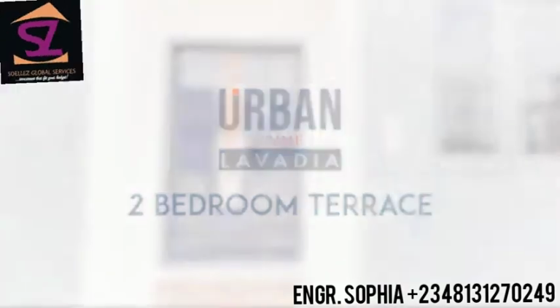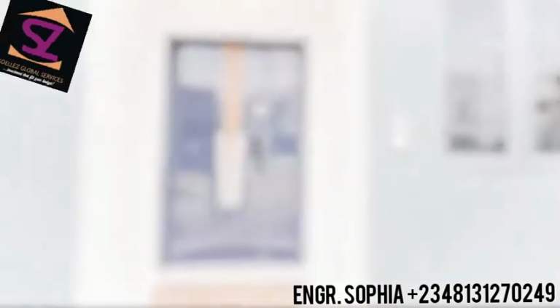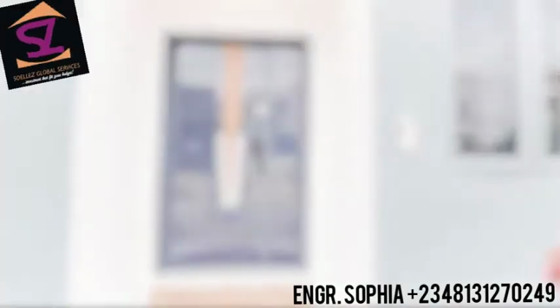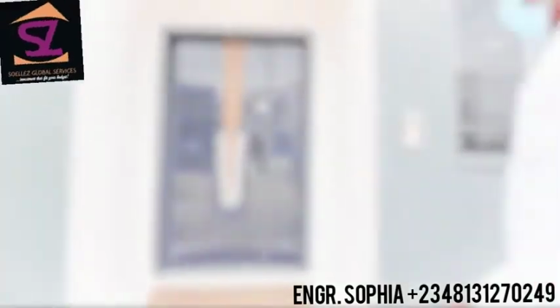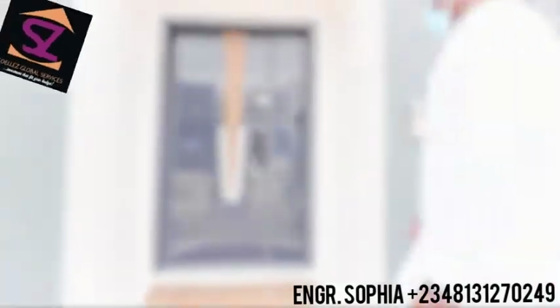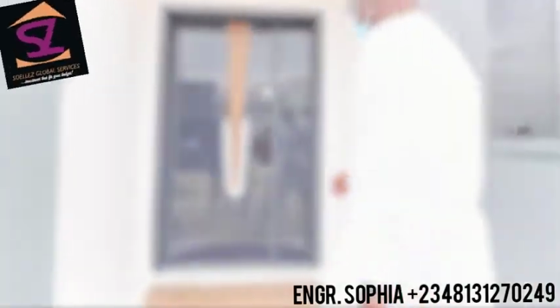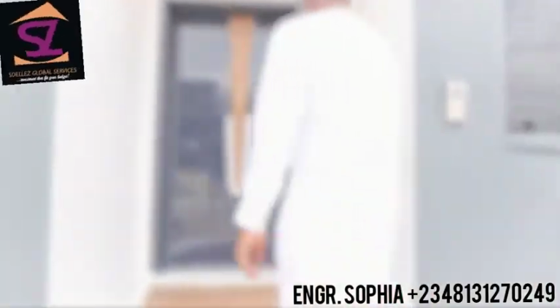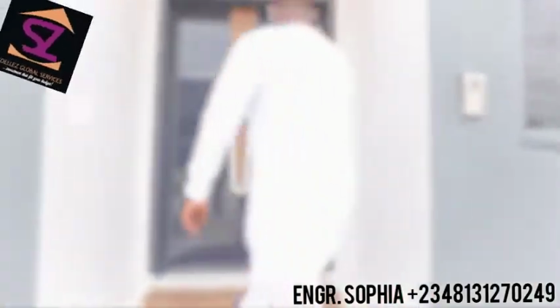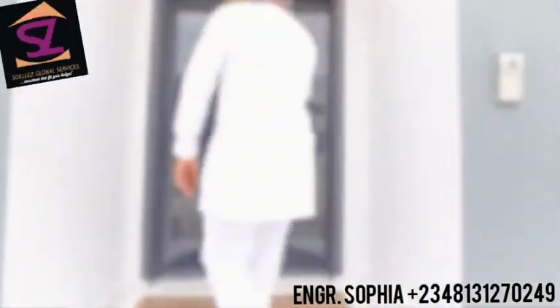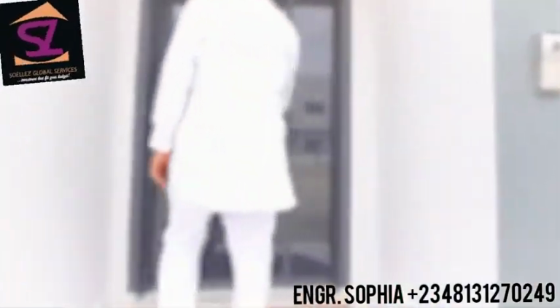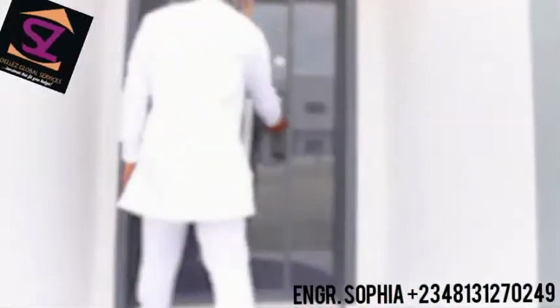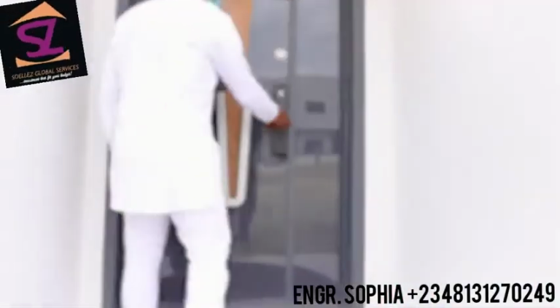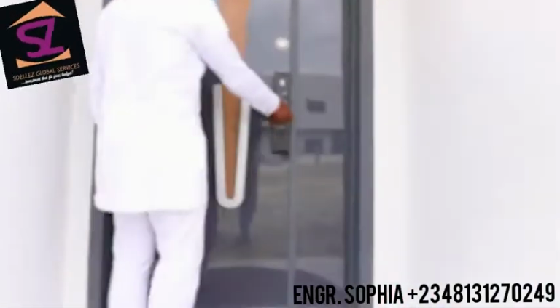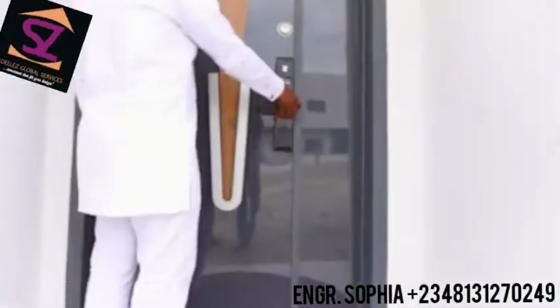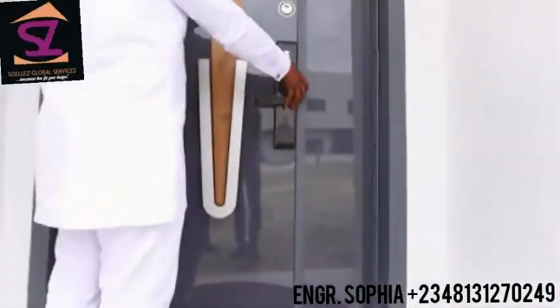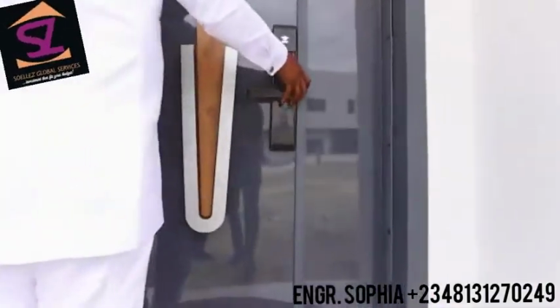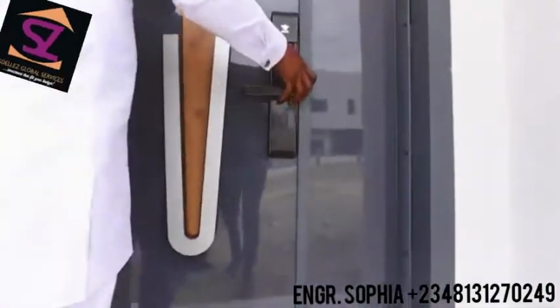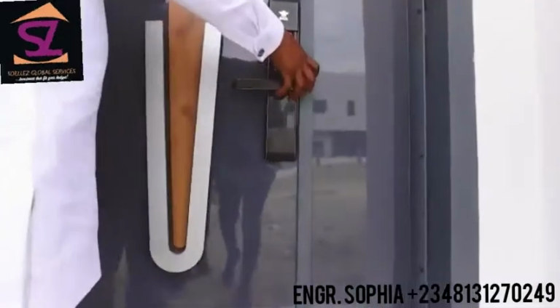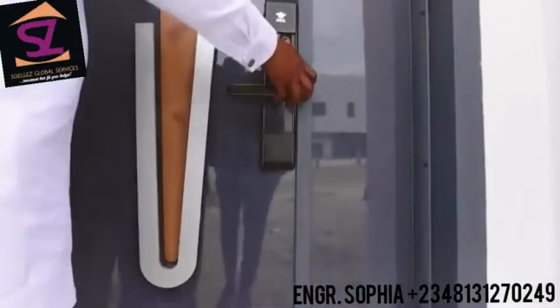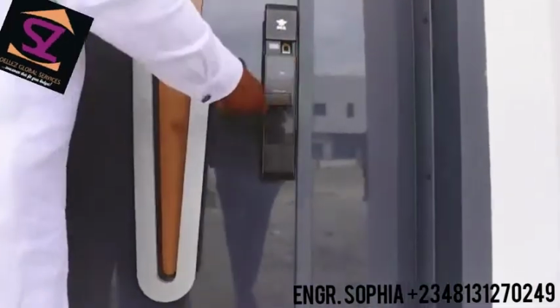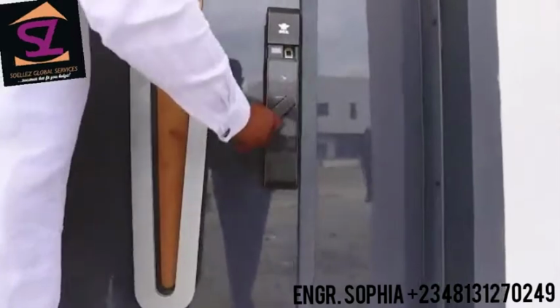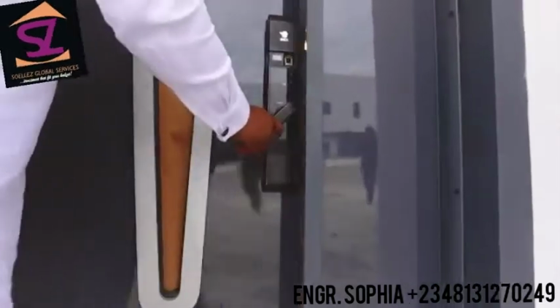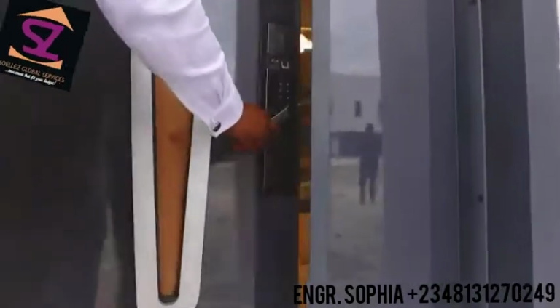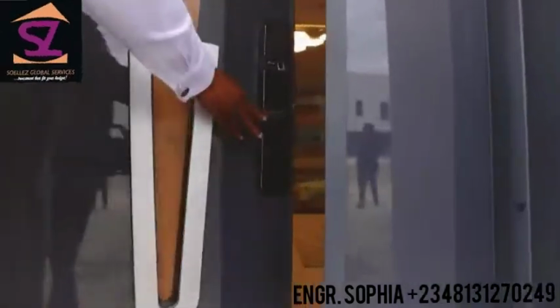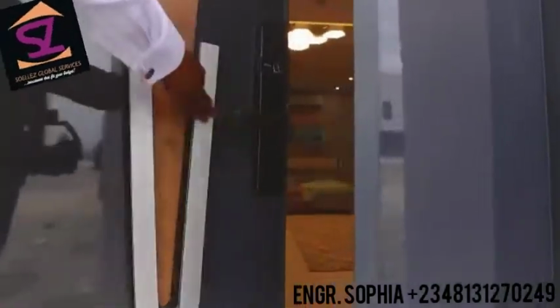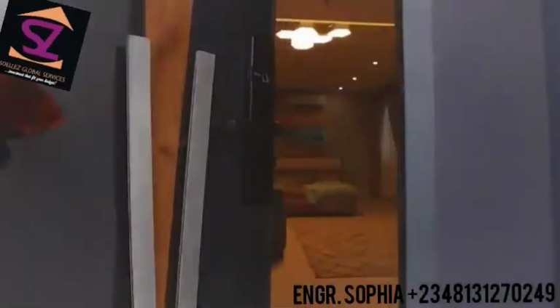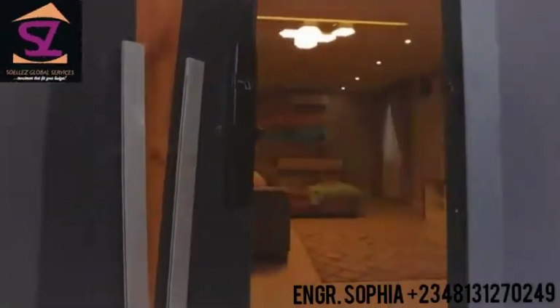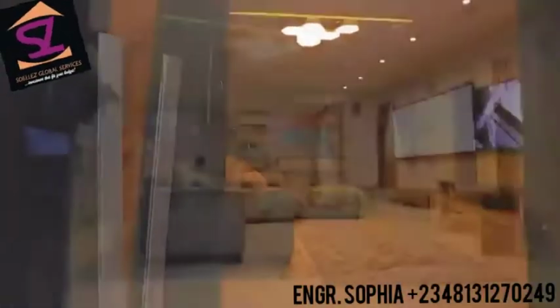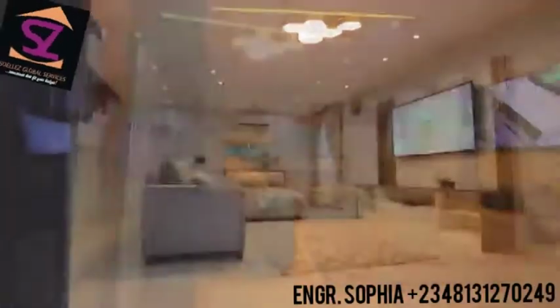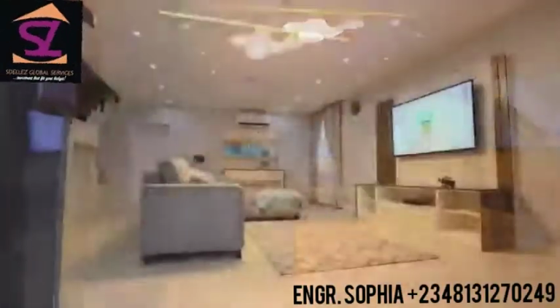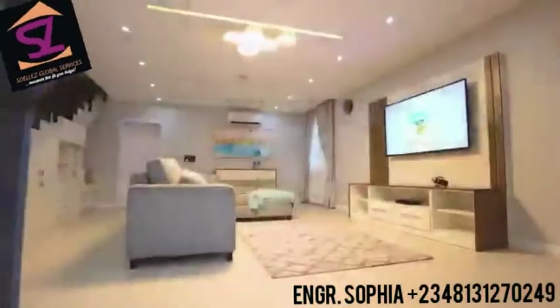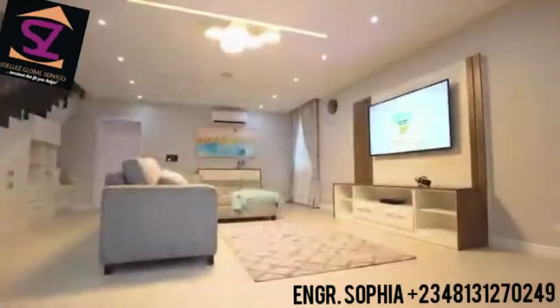Ladies and gentlemen, this is the official tour of the Lavadia 2-bedroom terrace. Come on in.